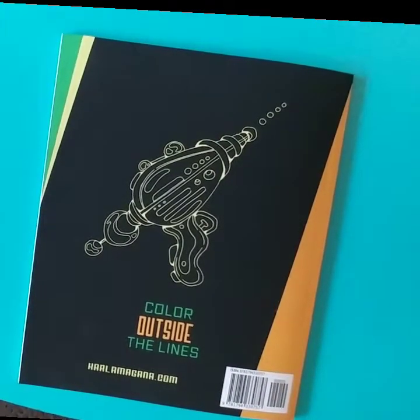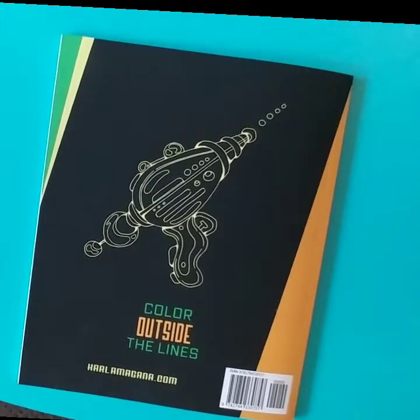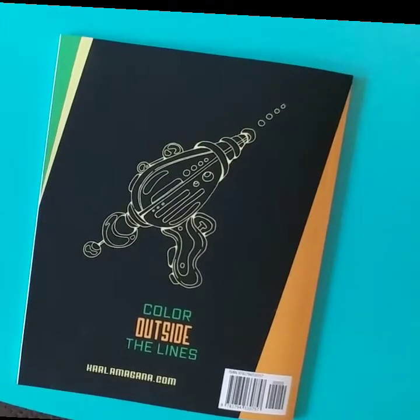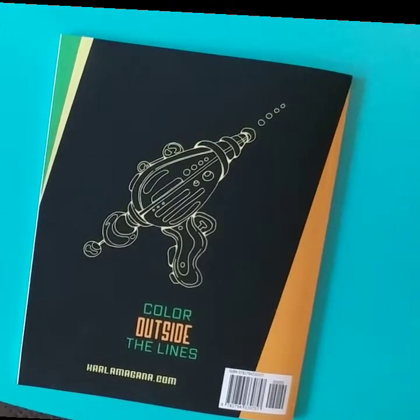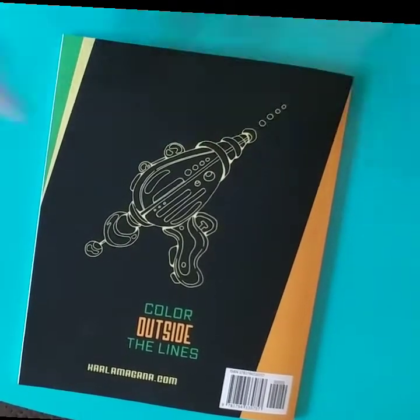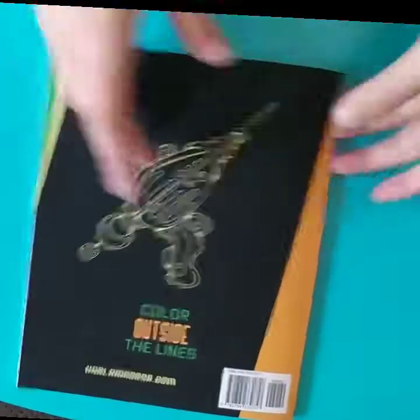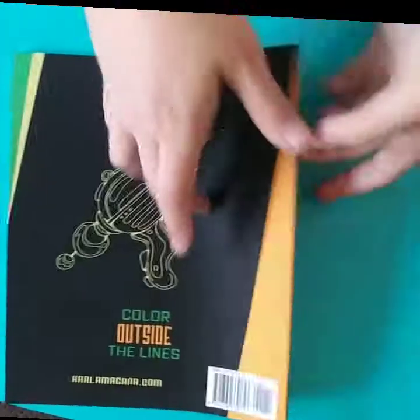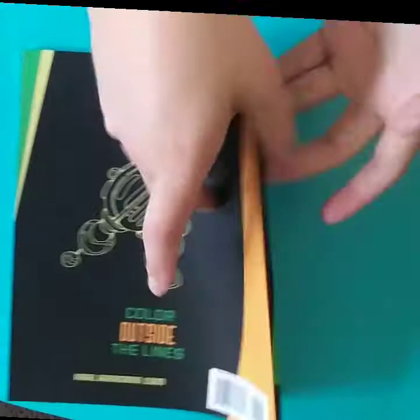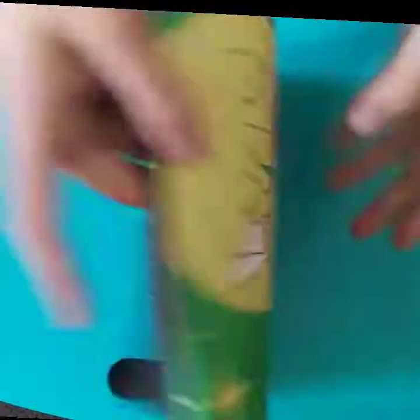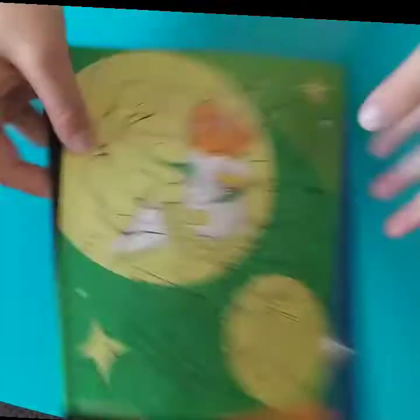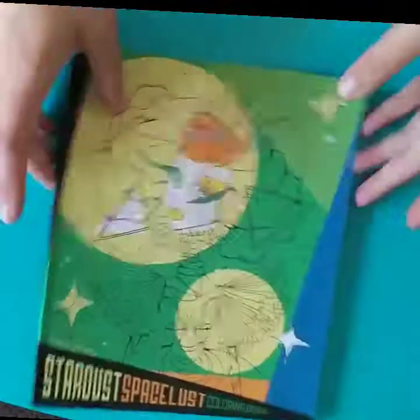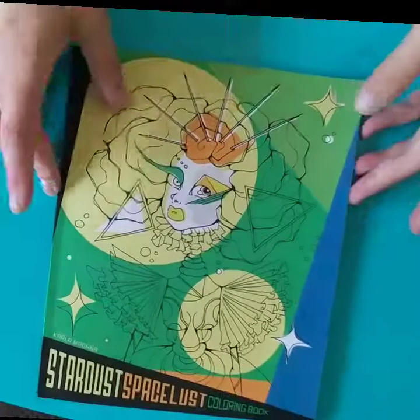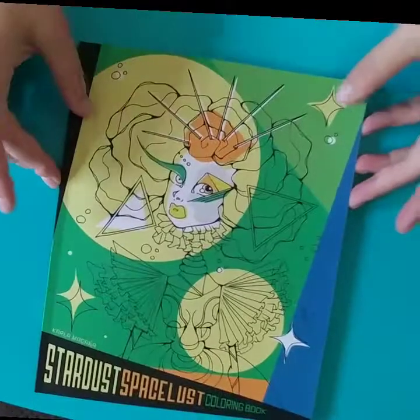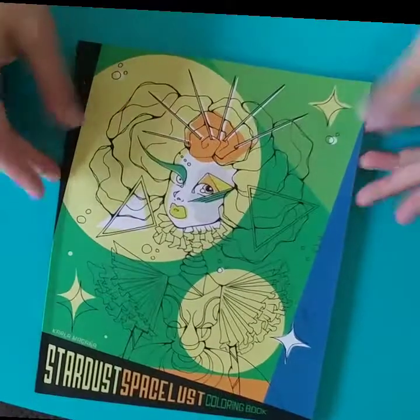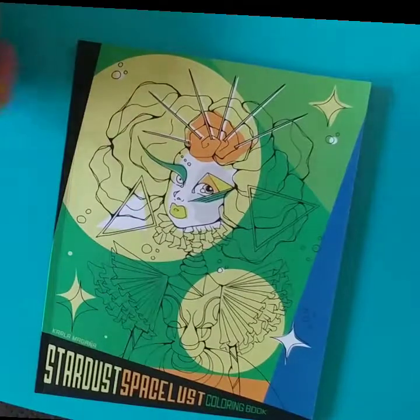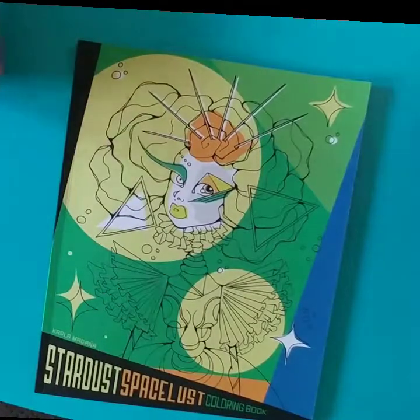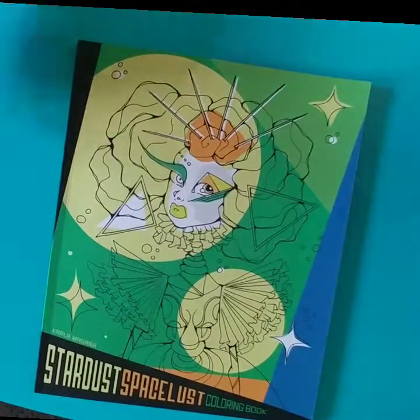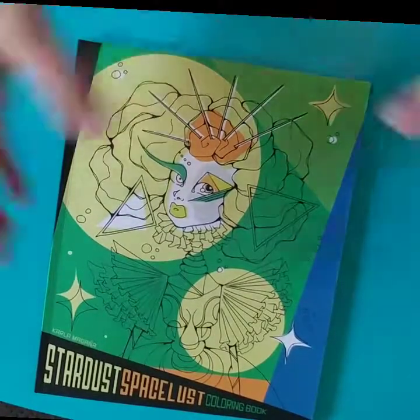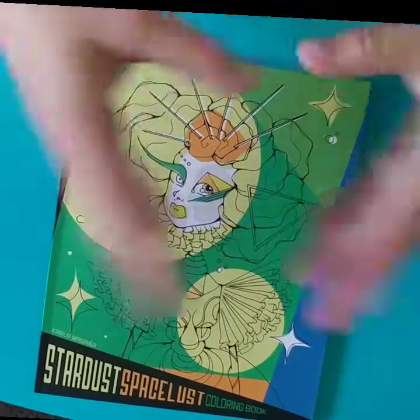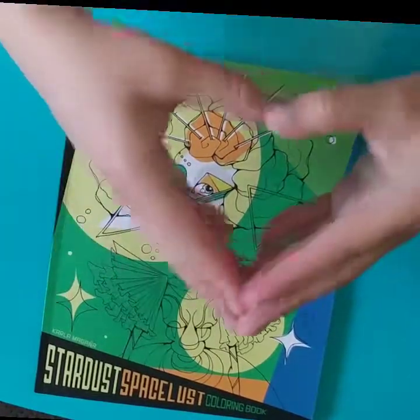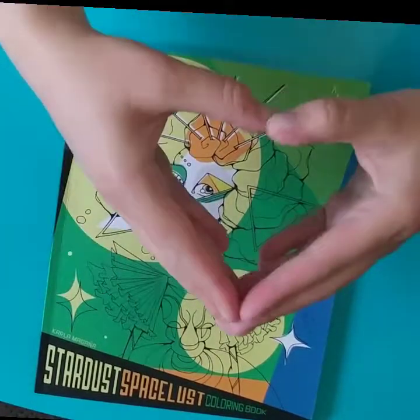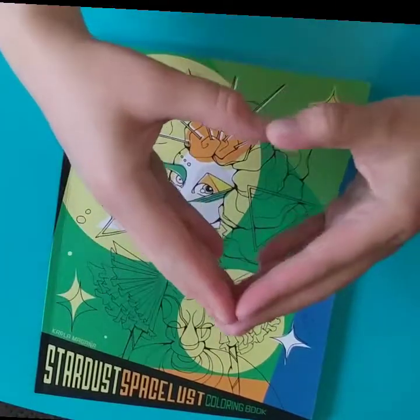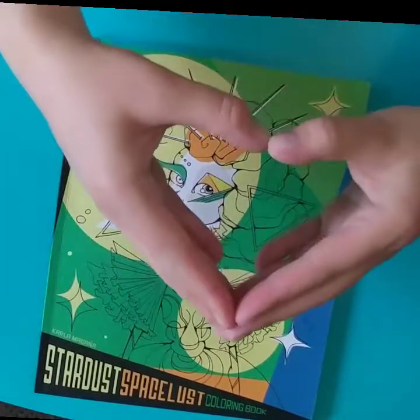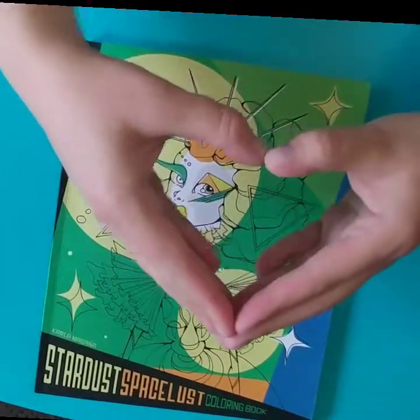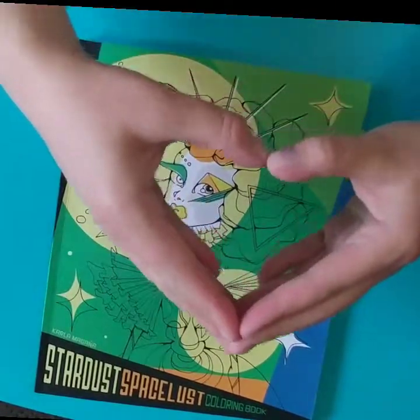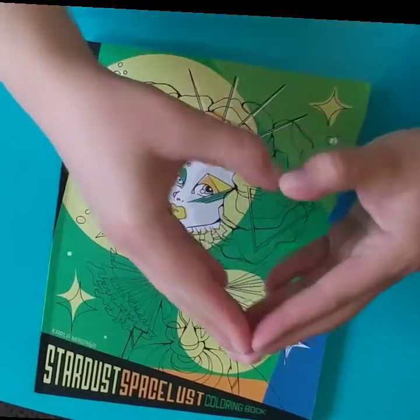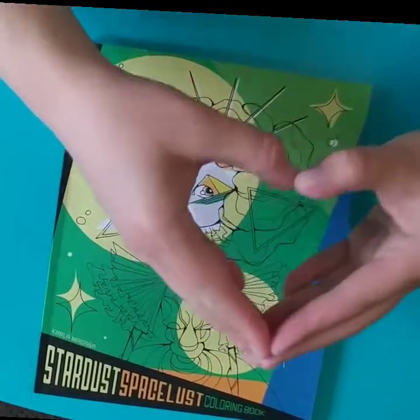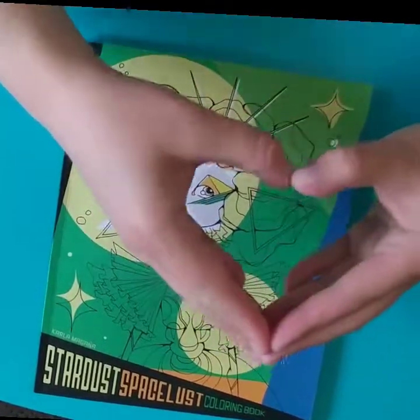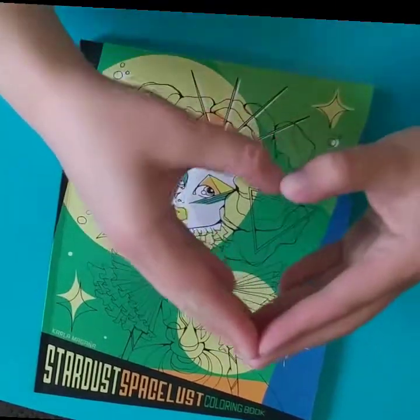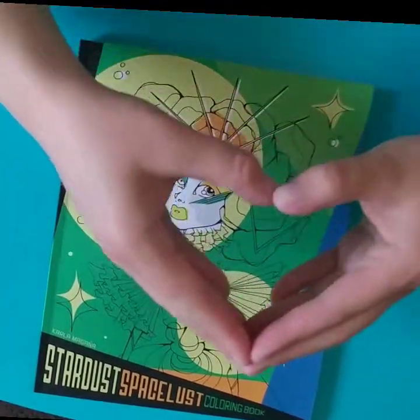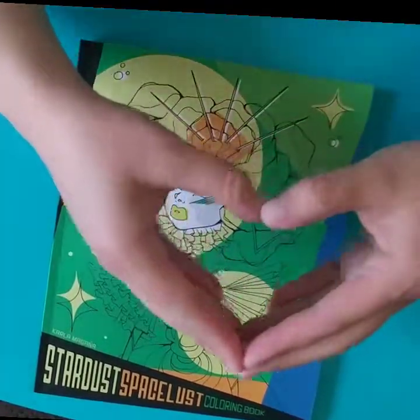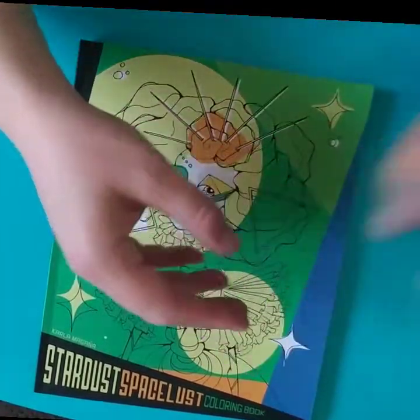So anyways, I hope you all enjoyed this quick flip through. Thank you for stopping by and have a wonderfully blessed day.